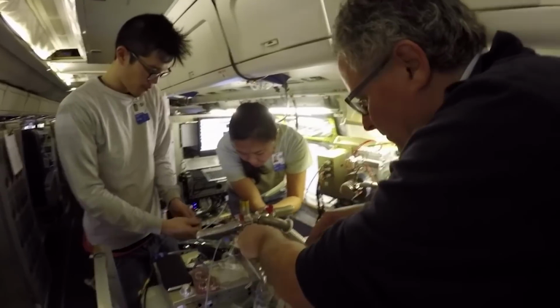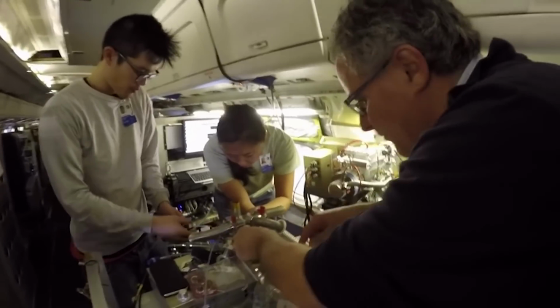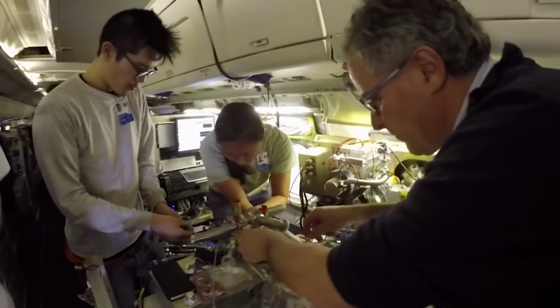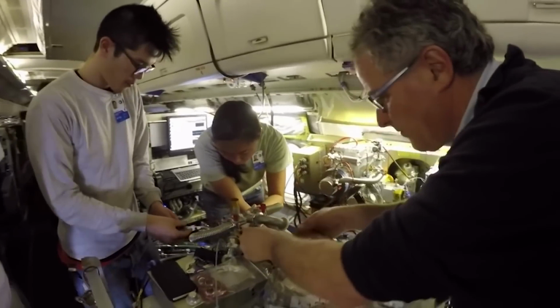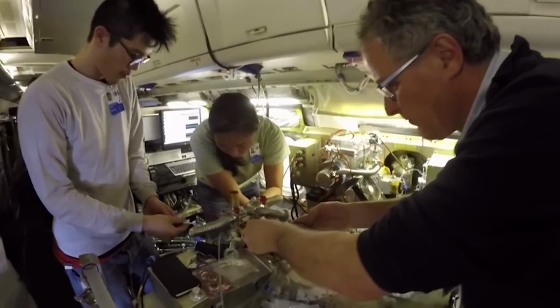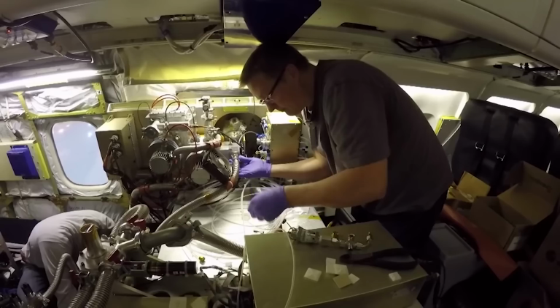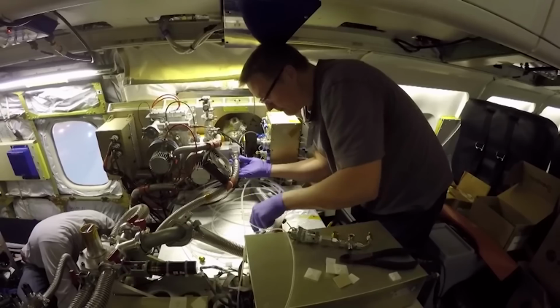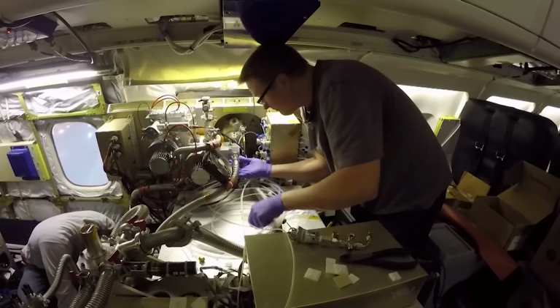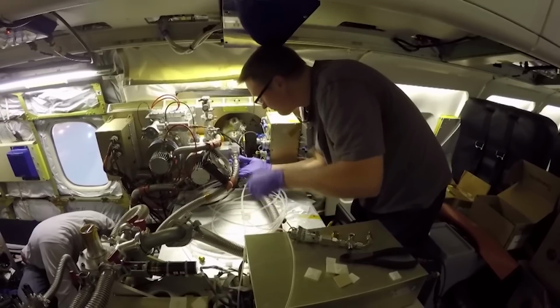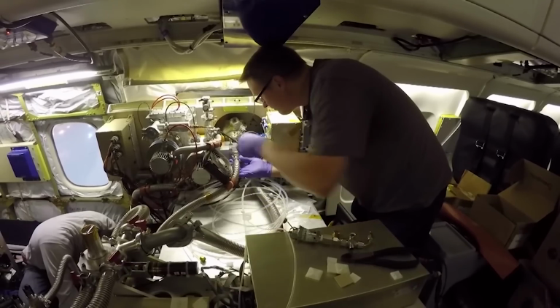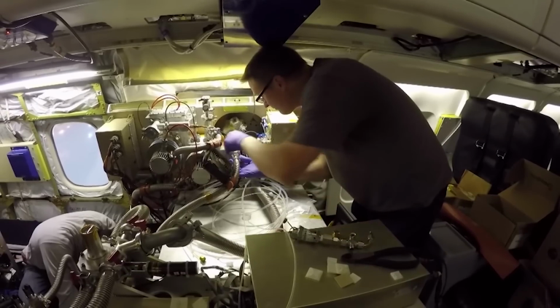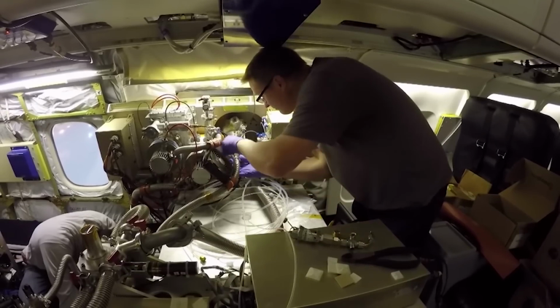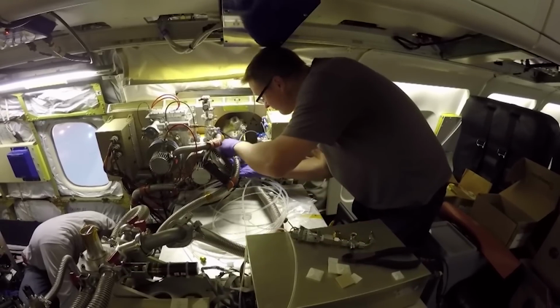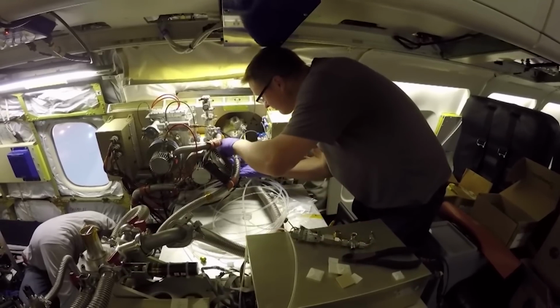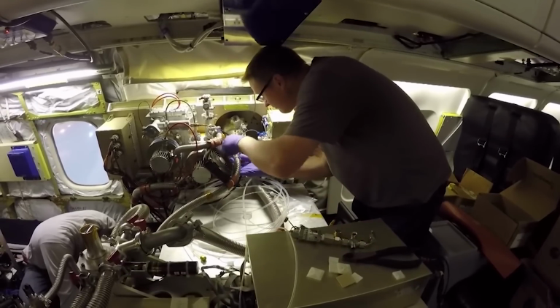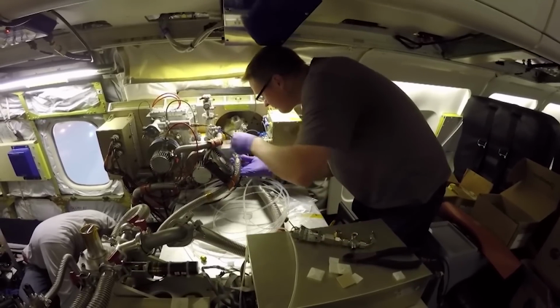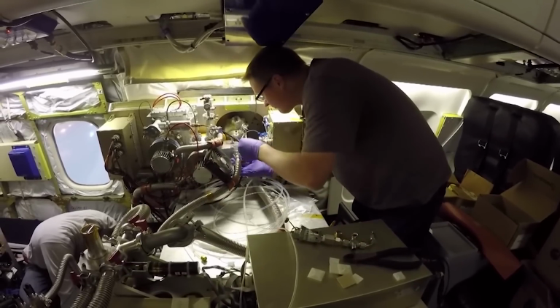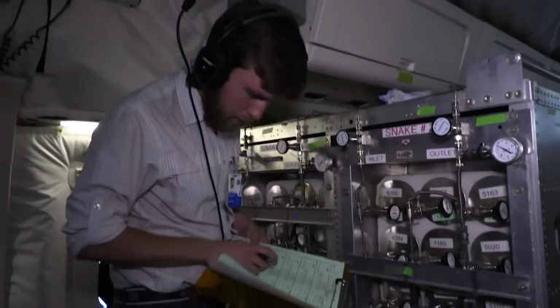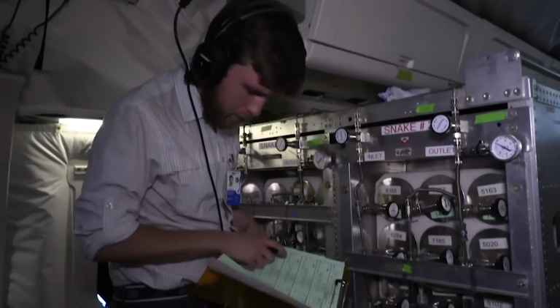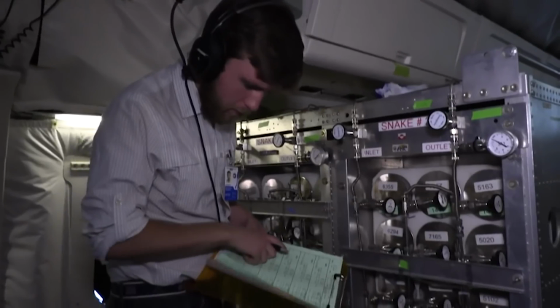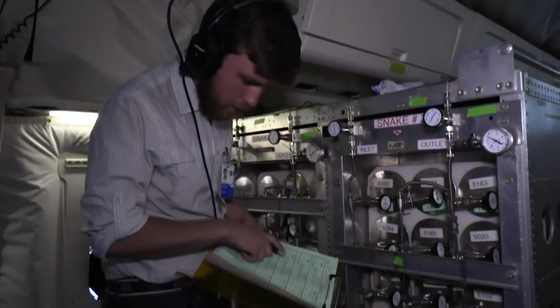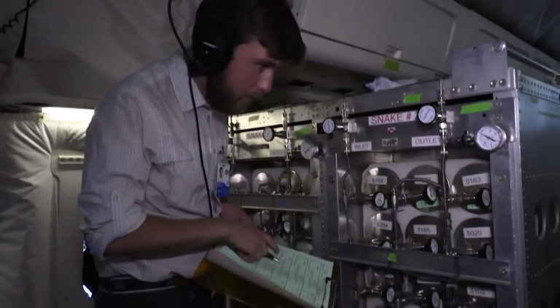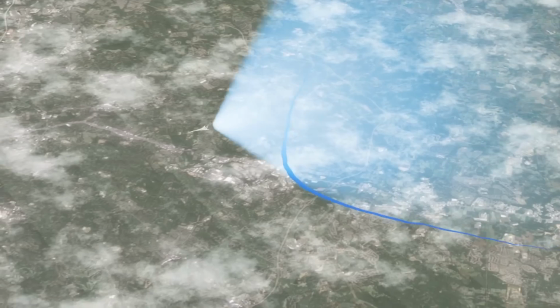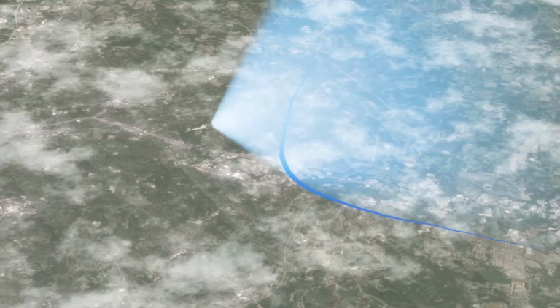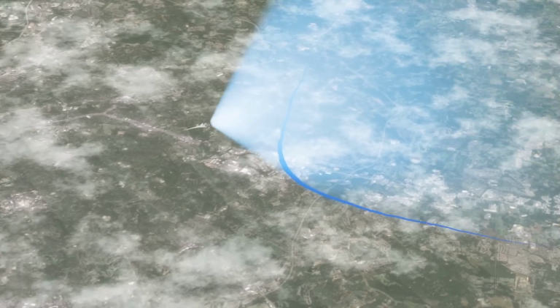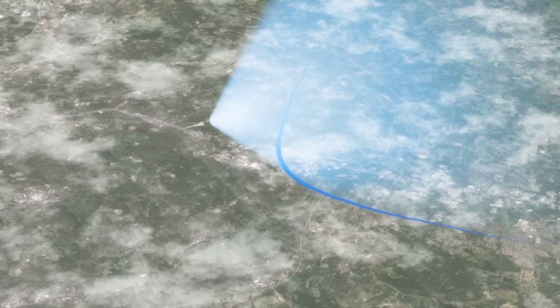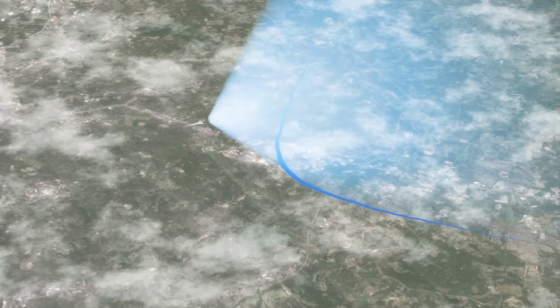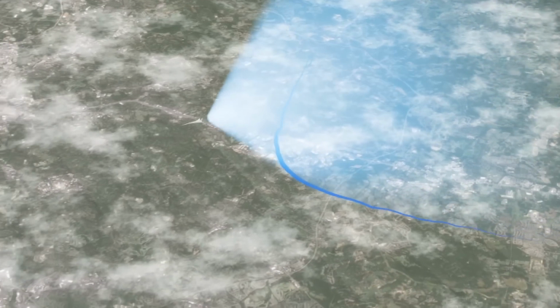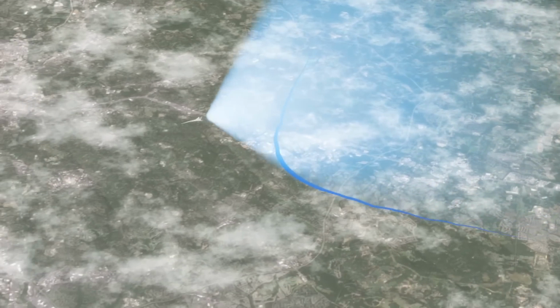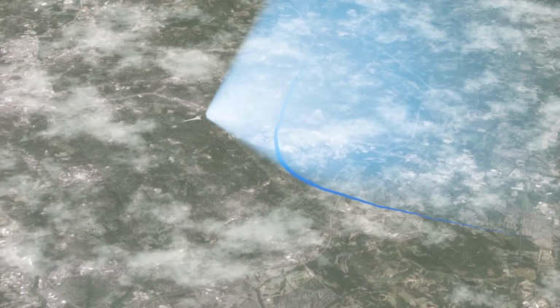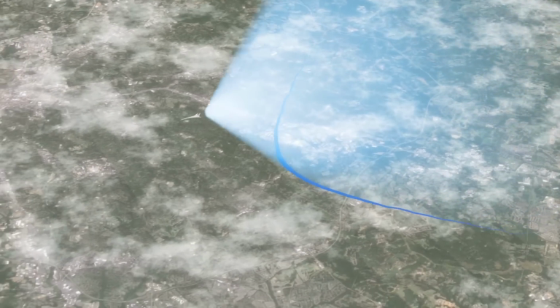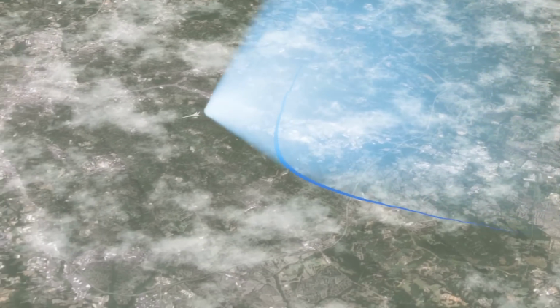The X-plane program is all part of NASA's plan to reduce fuel use, emissions, and noise with innovative aircraft design.